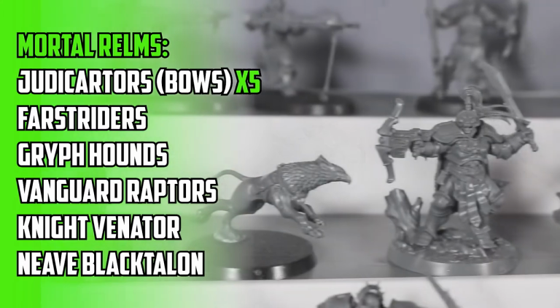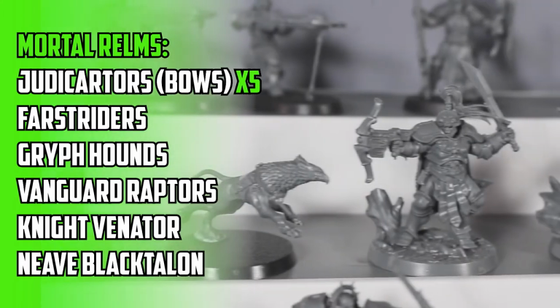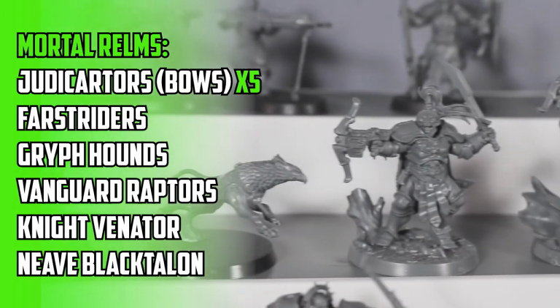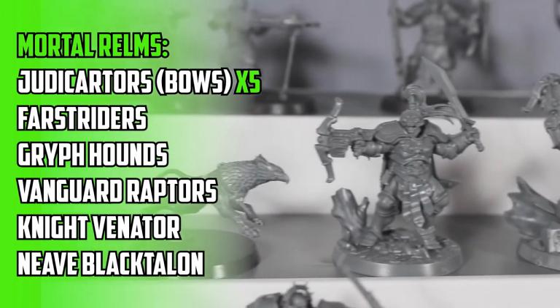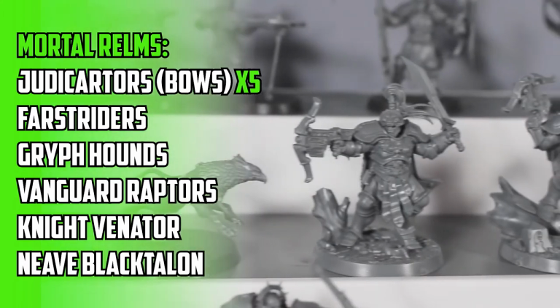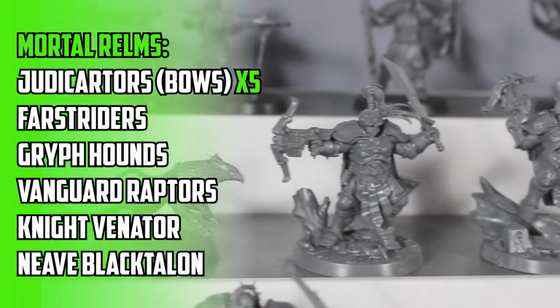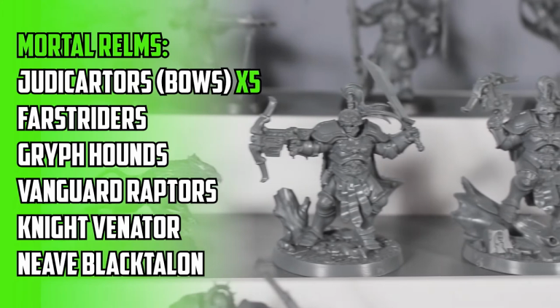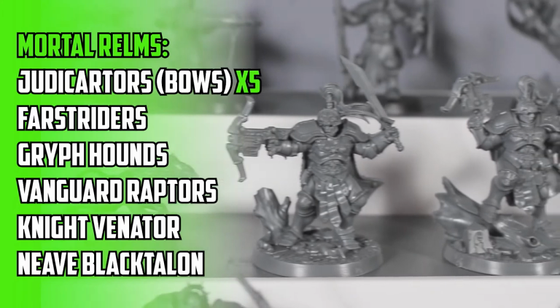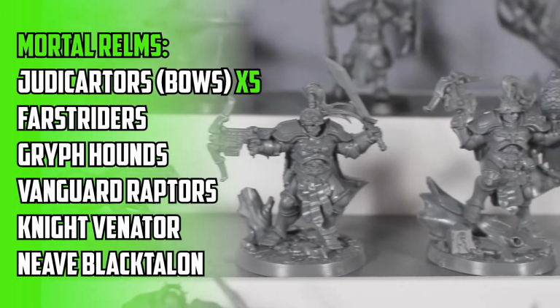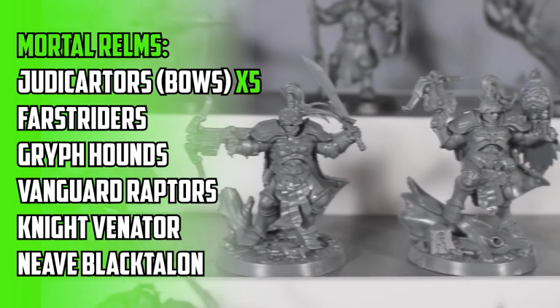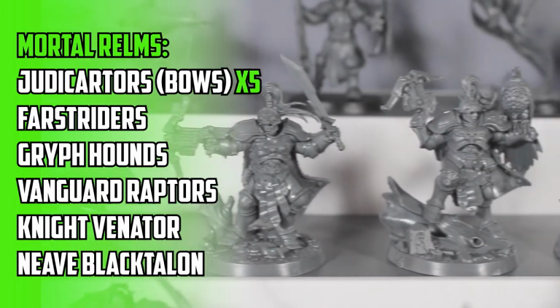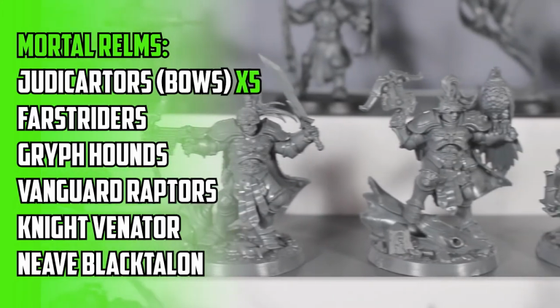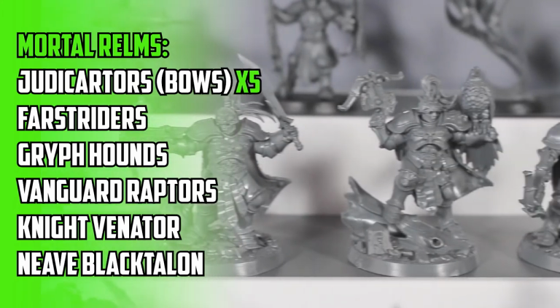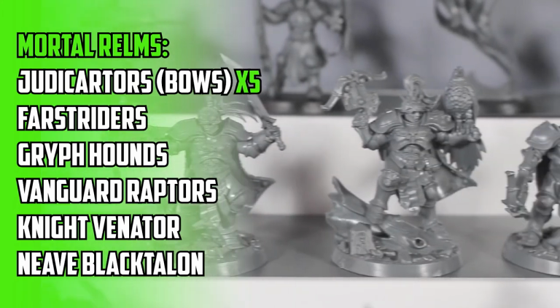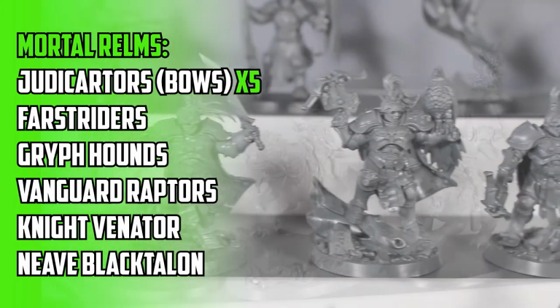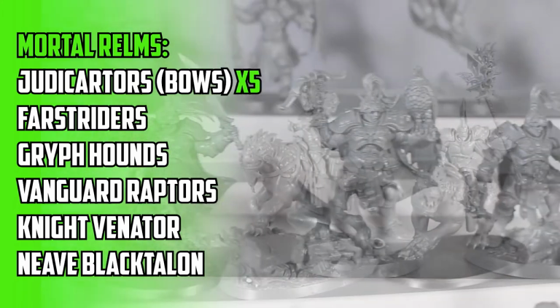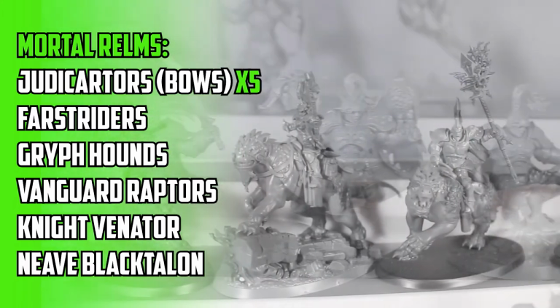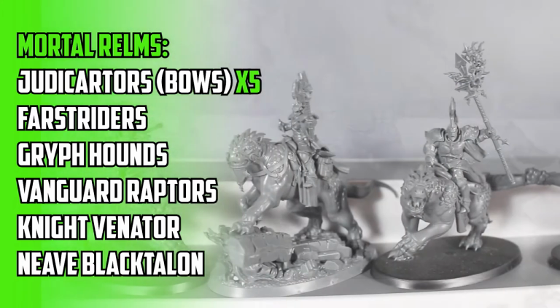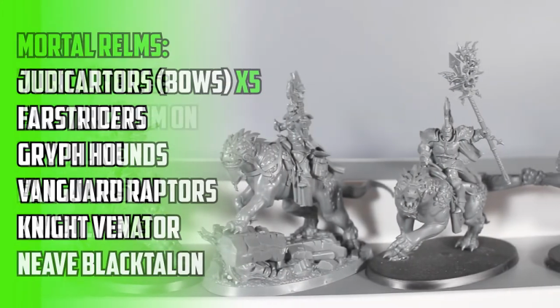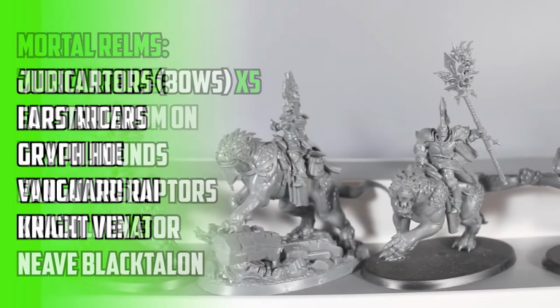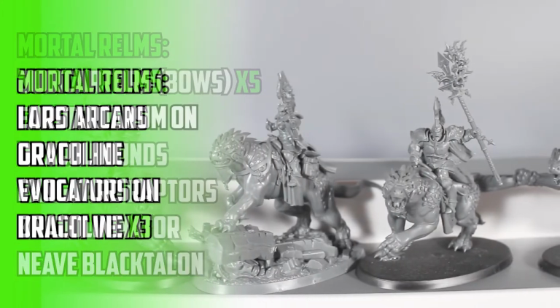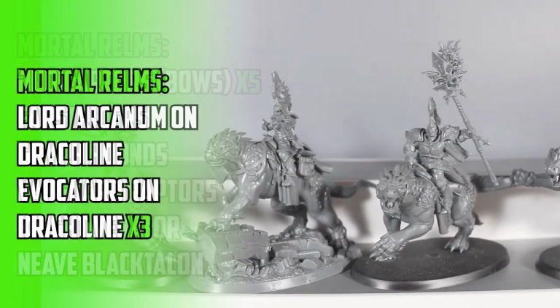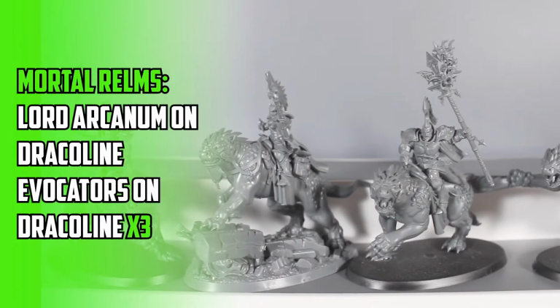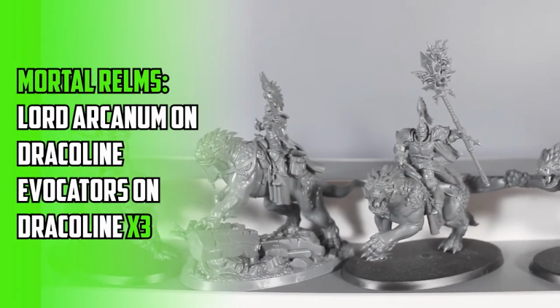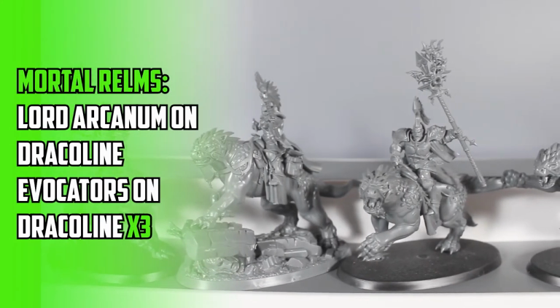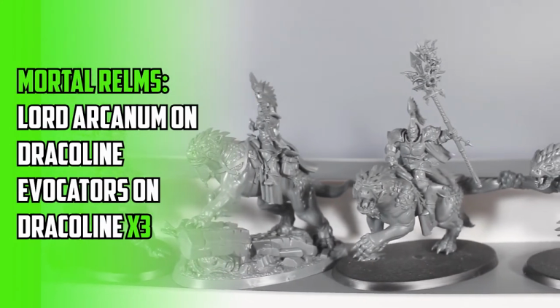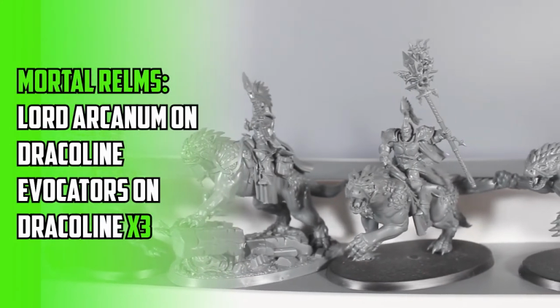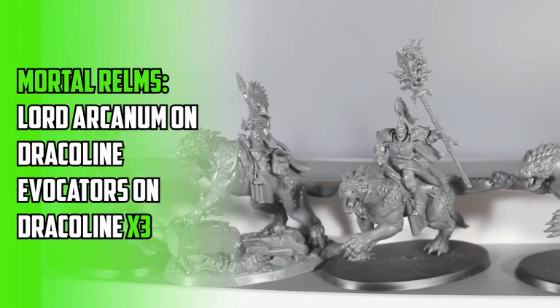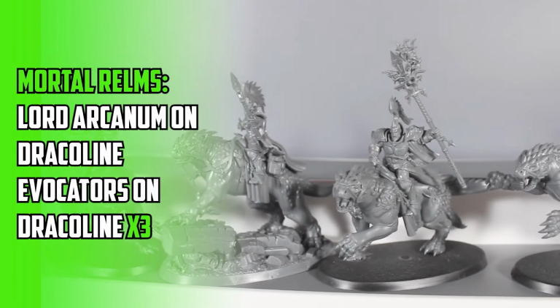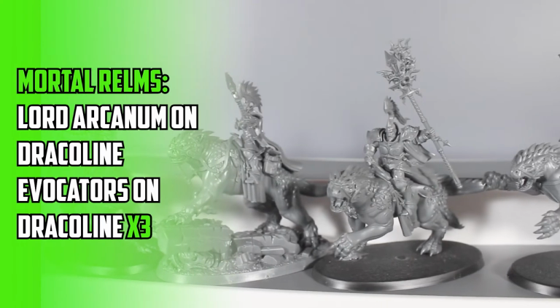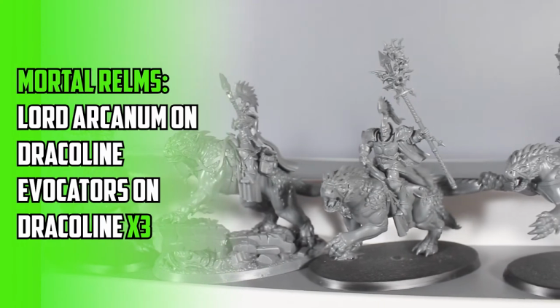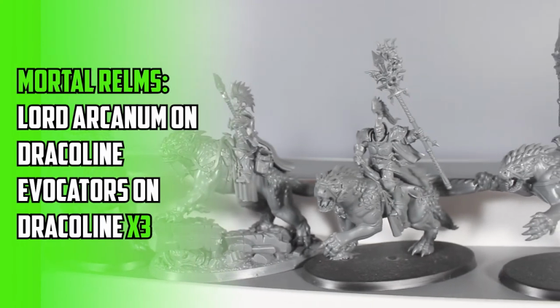There are a few models from the collection that I still need to build, like the Celestine Prime and a couple of other duplicates, but the whole collection is here.